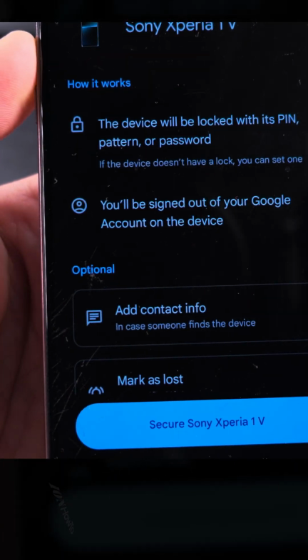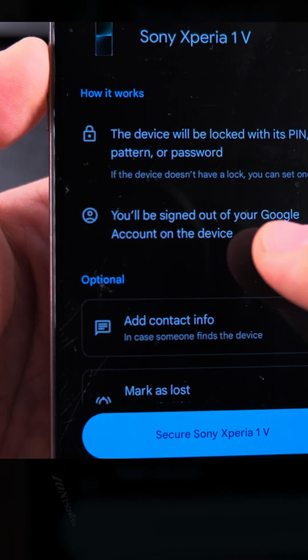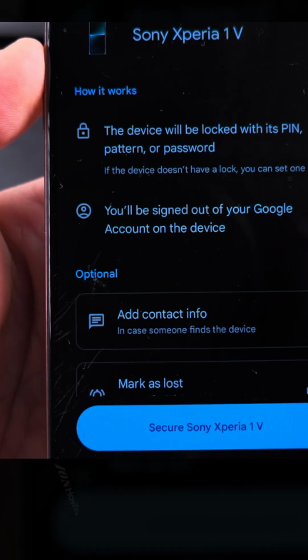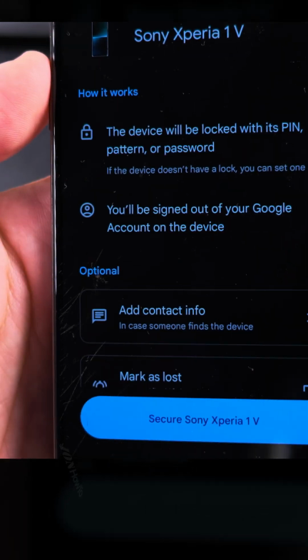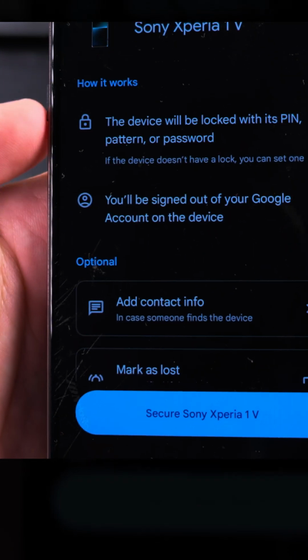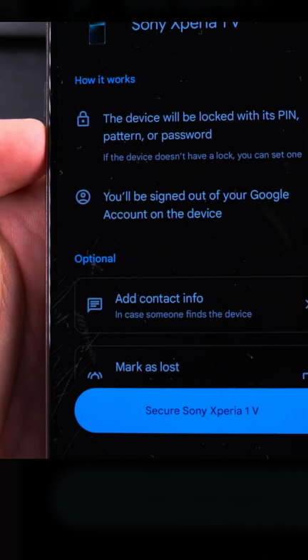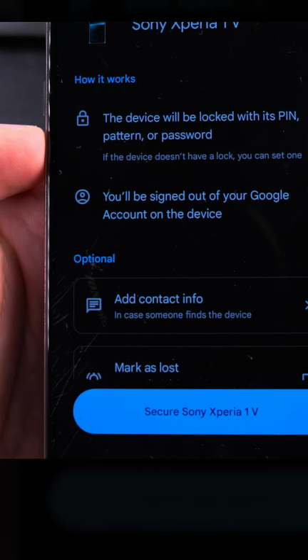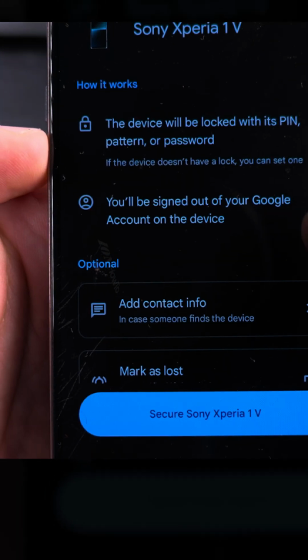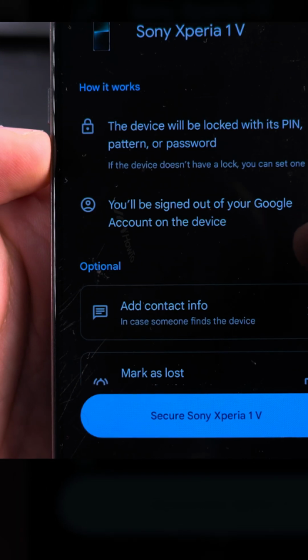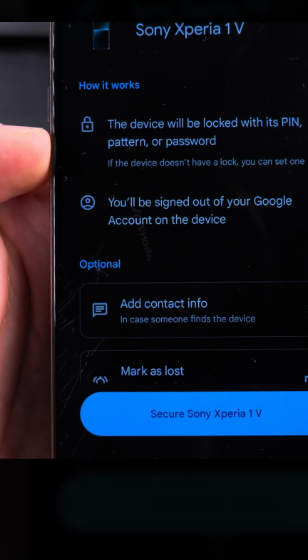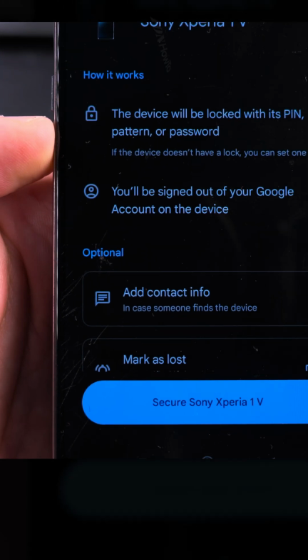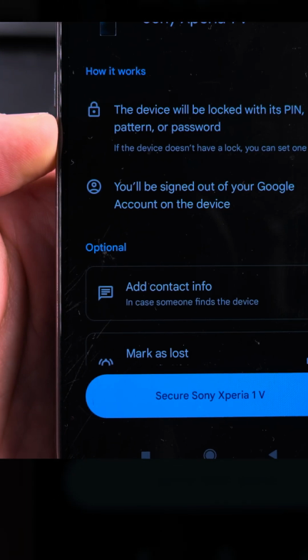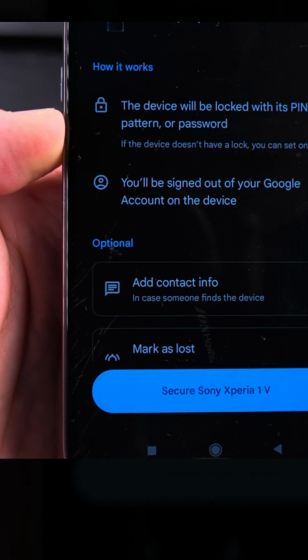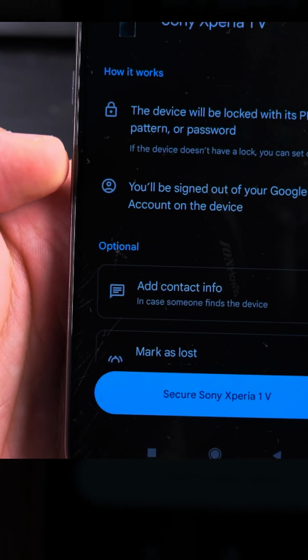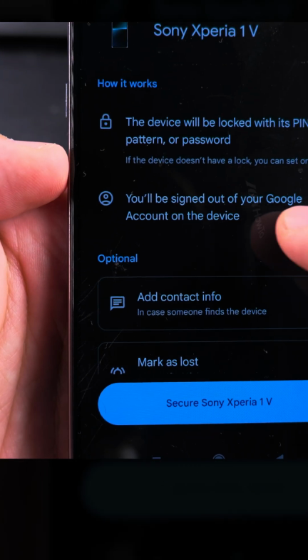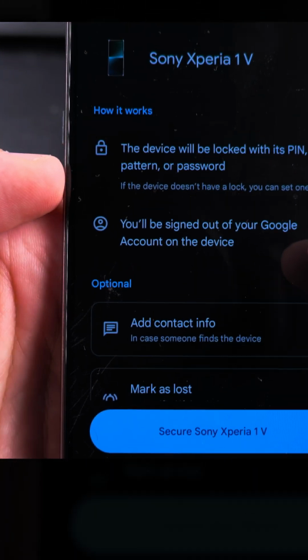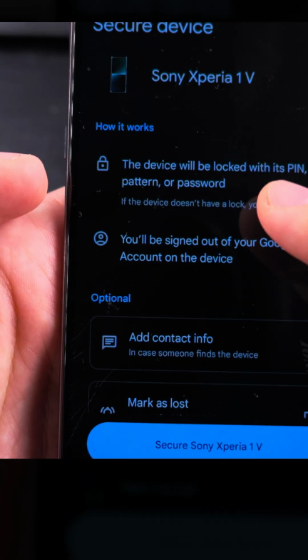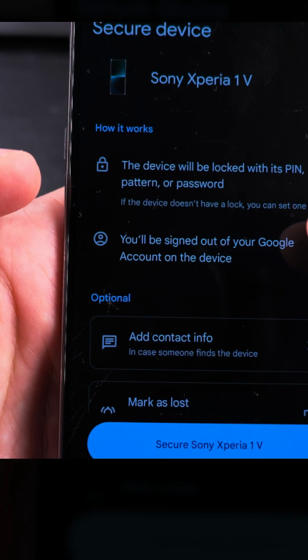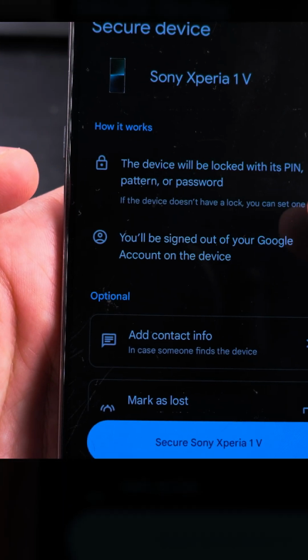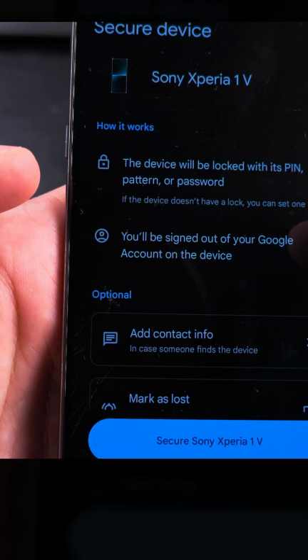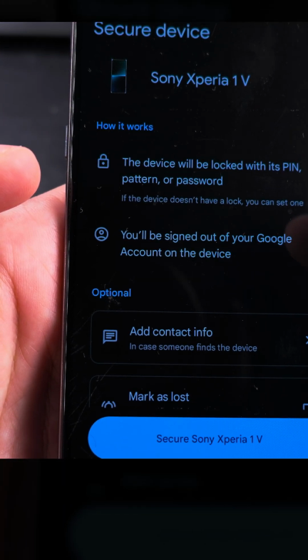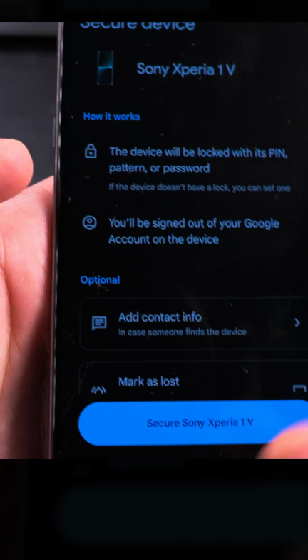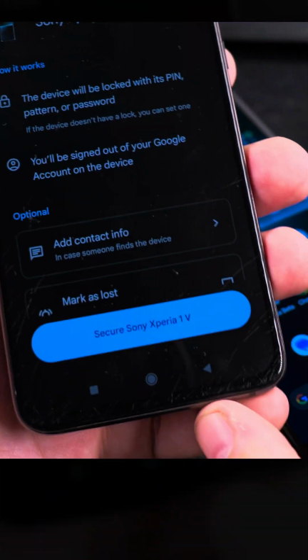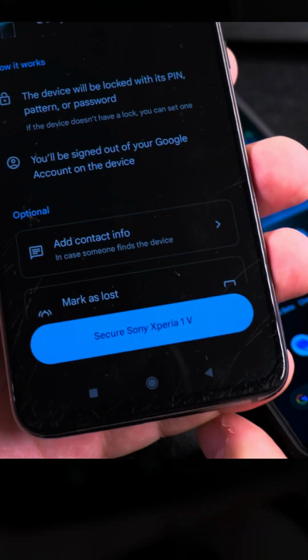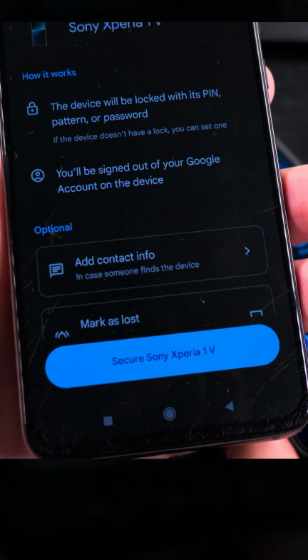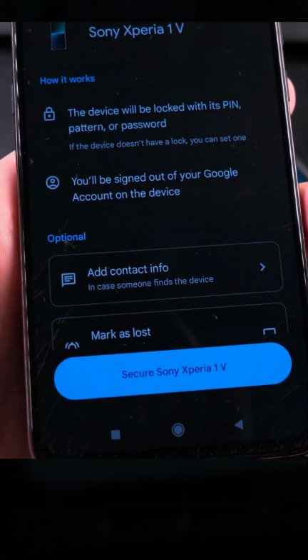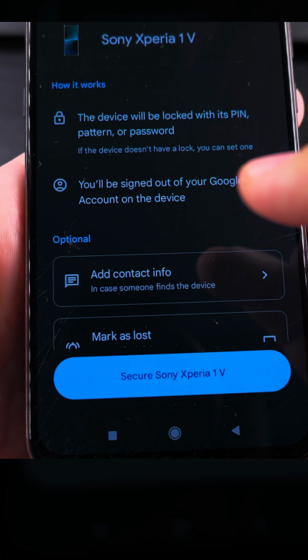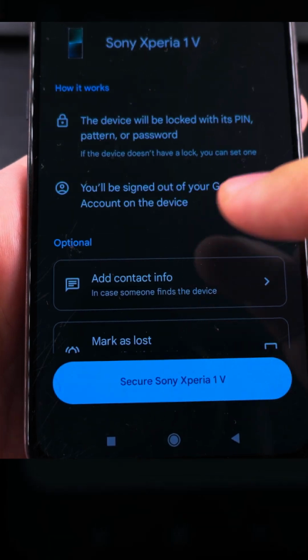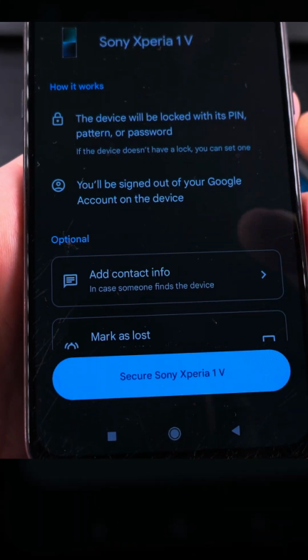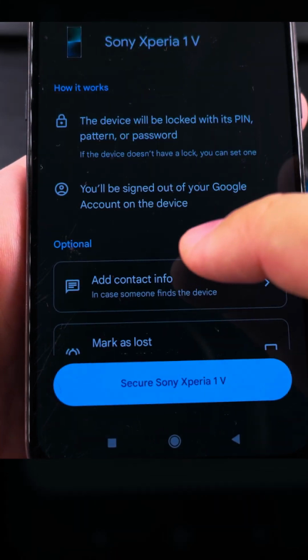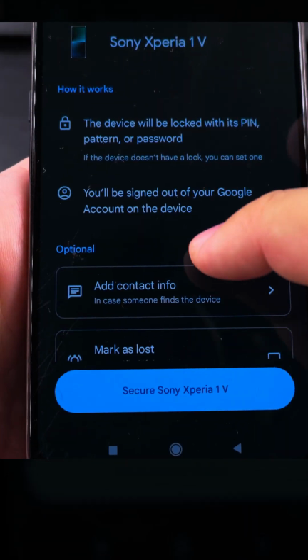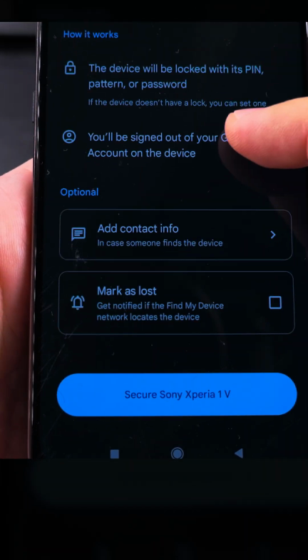It will also be signed out of your Google account. Why that? Because I would want the Google account to be there to keep it locked. So I guess it's not the same as iPhone.